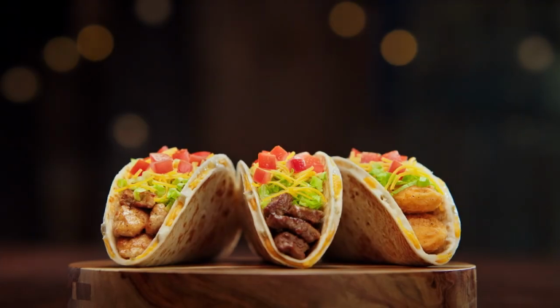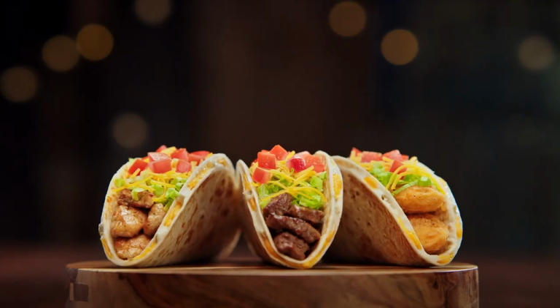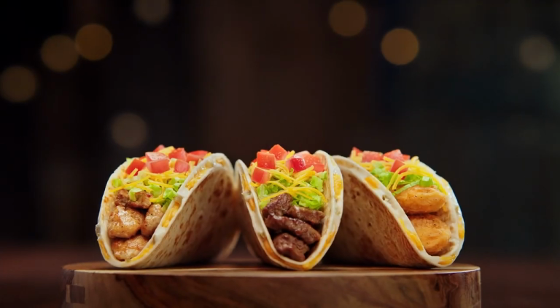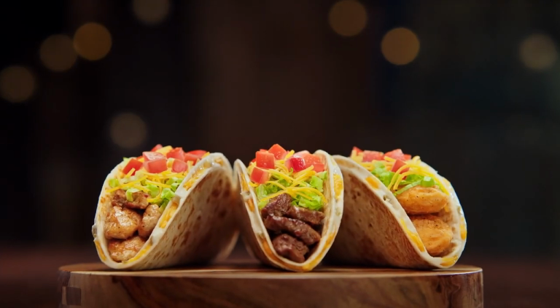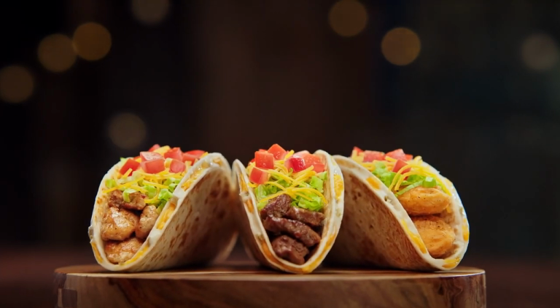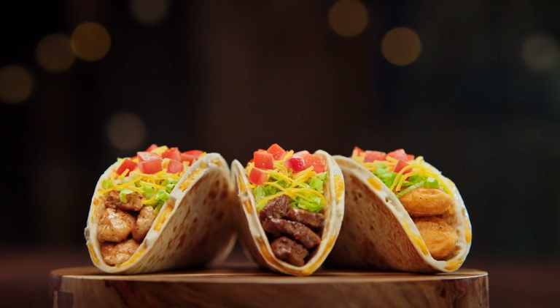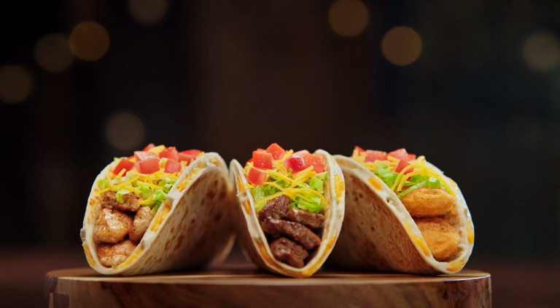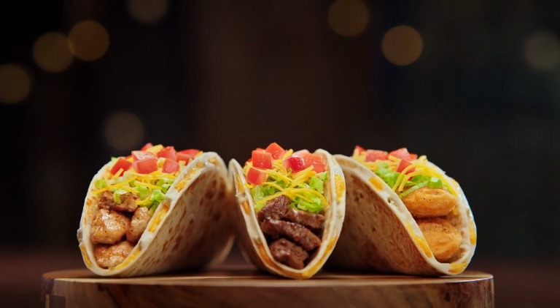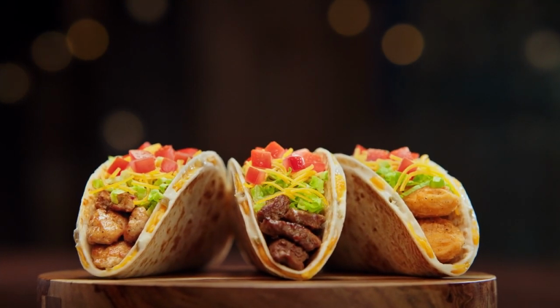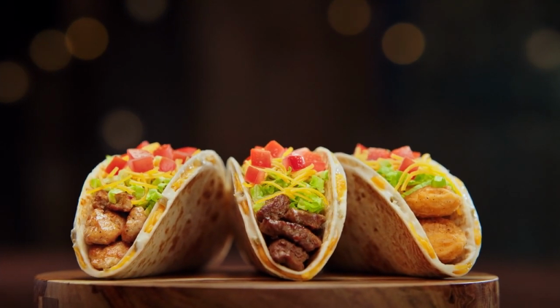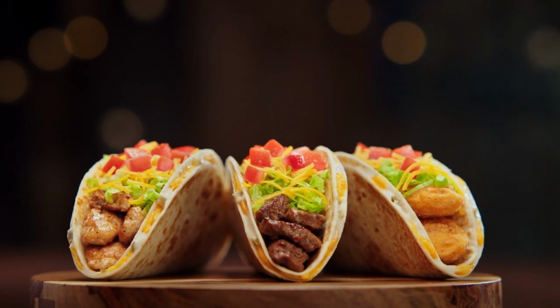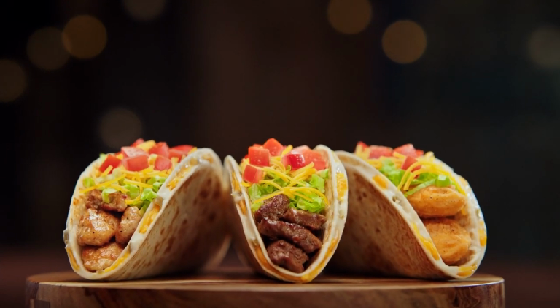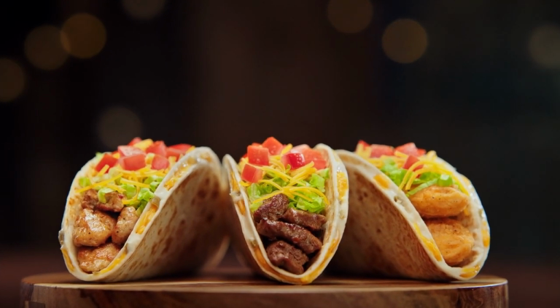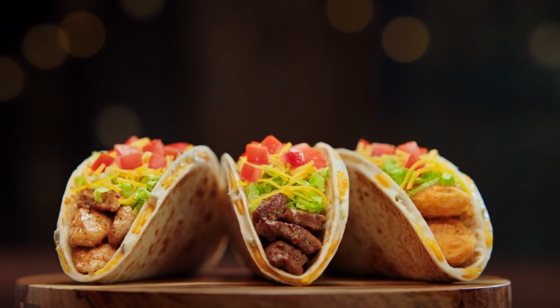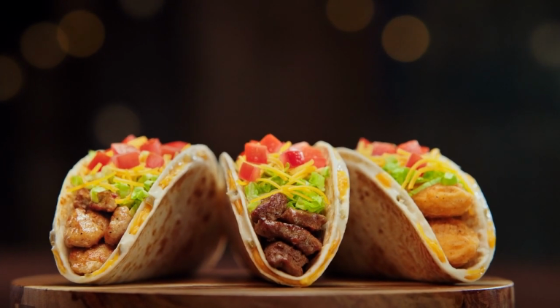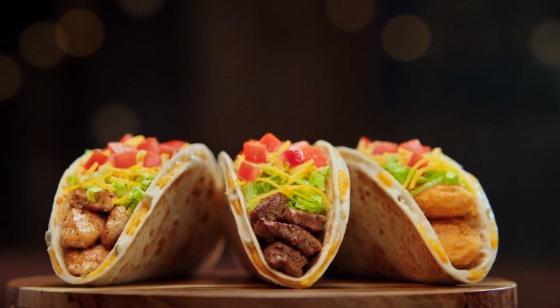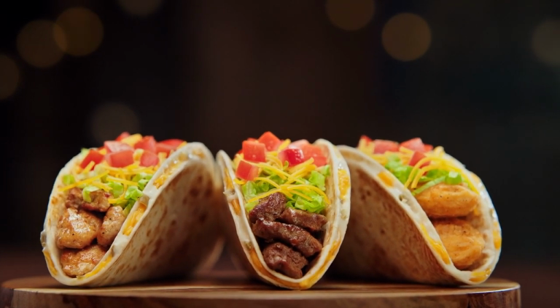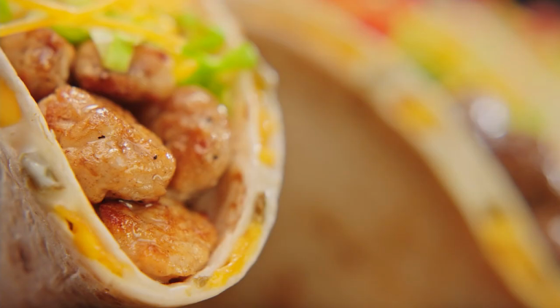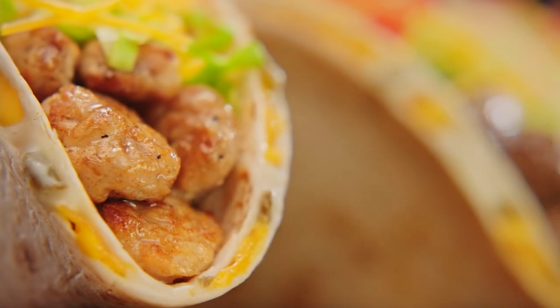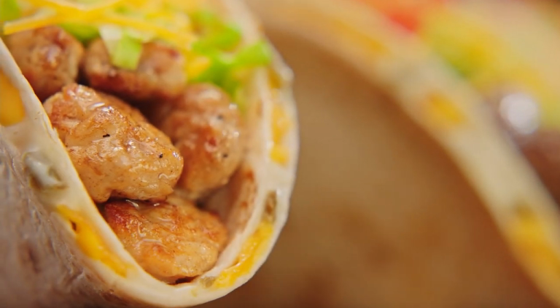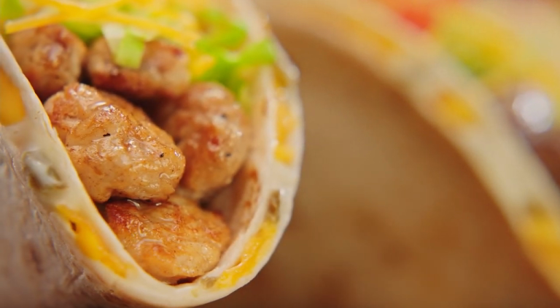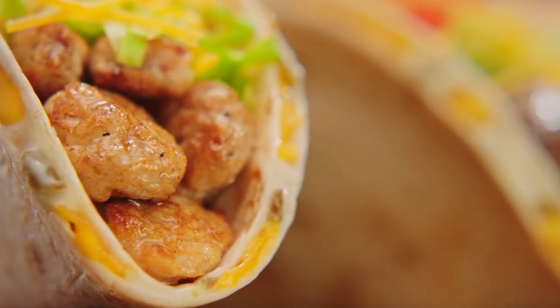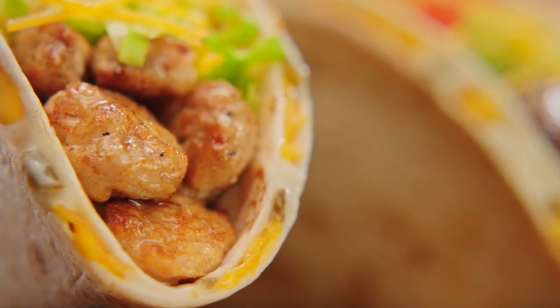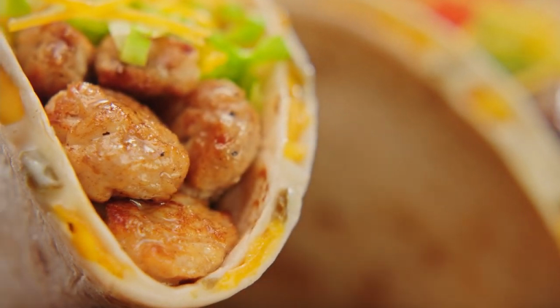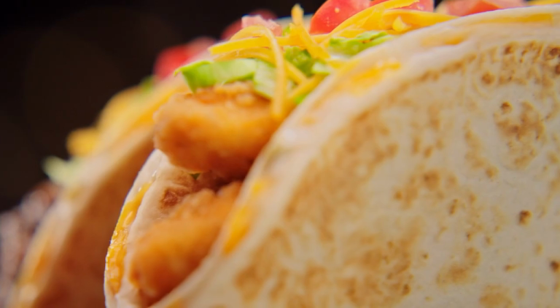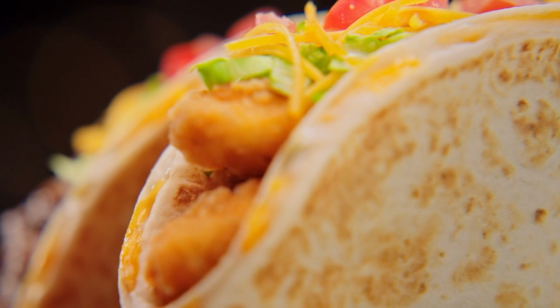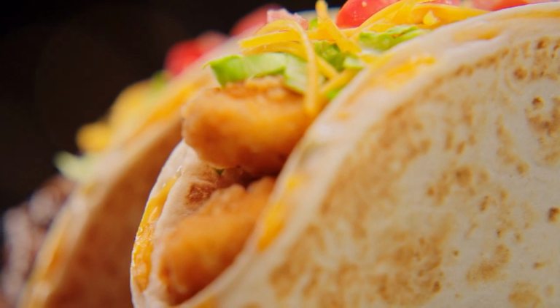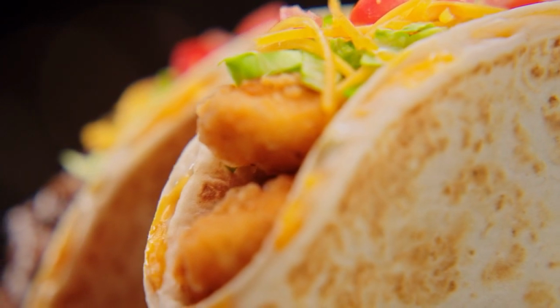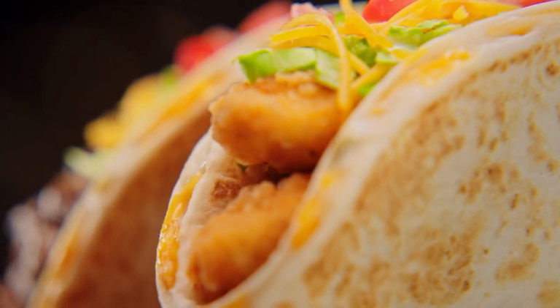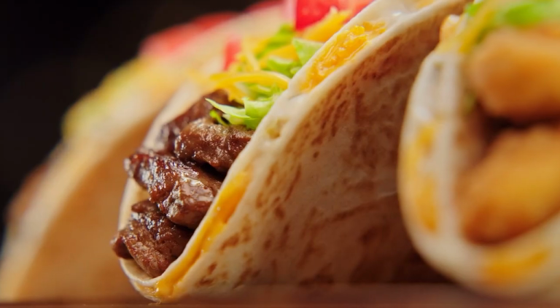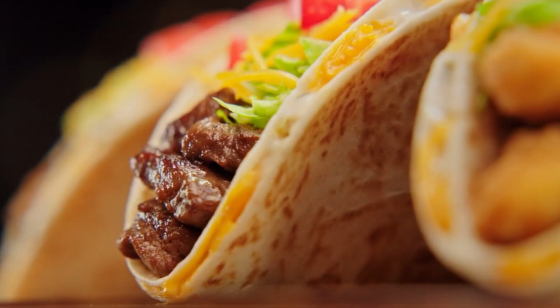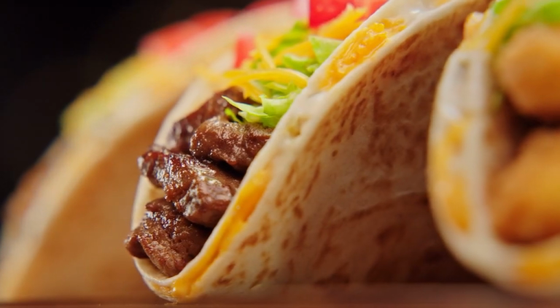Is it a quesadilla? Is it a taco? Yes. Yes, it is.